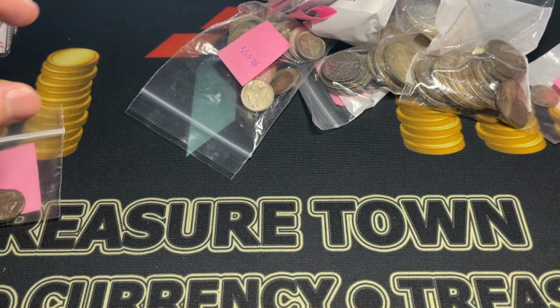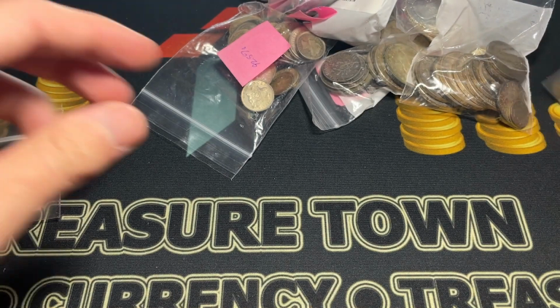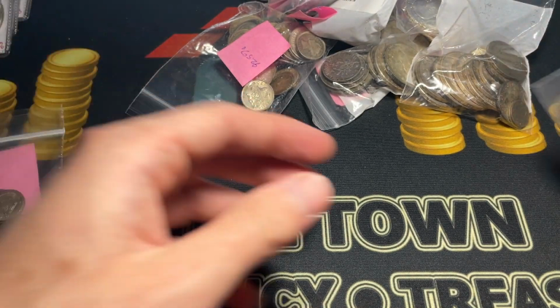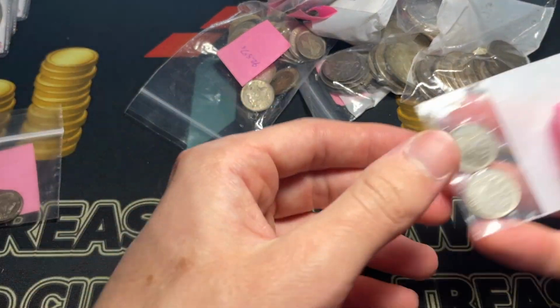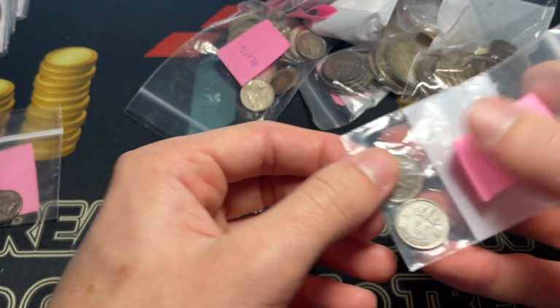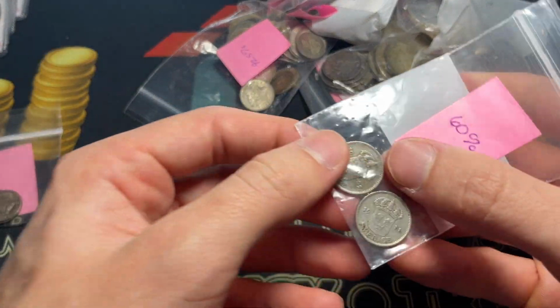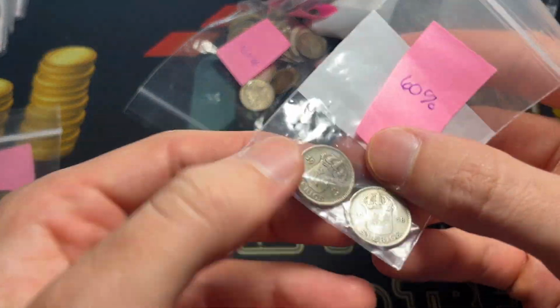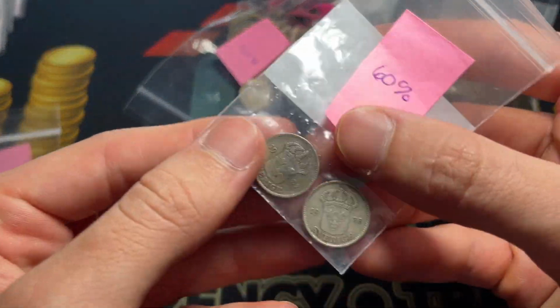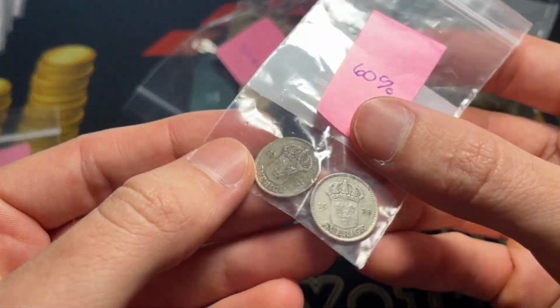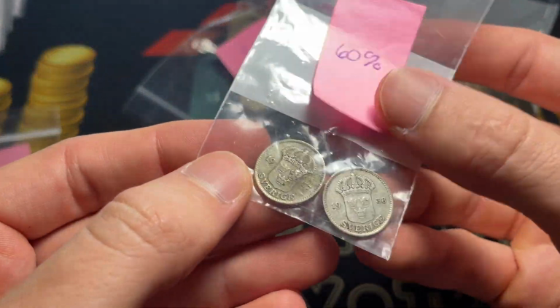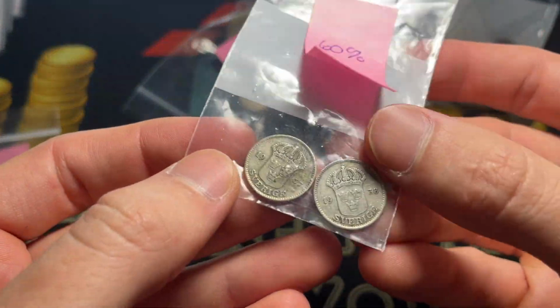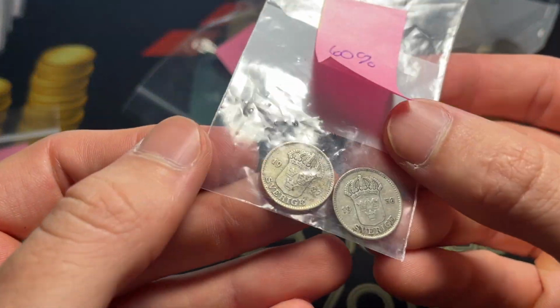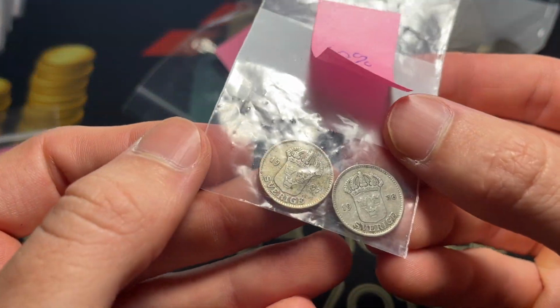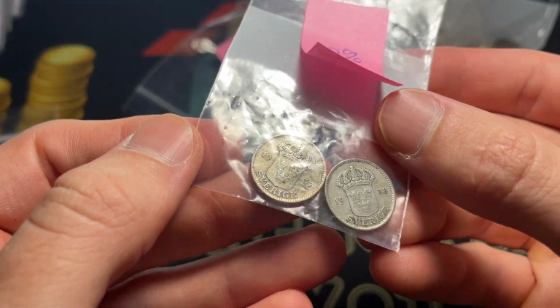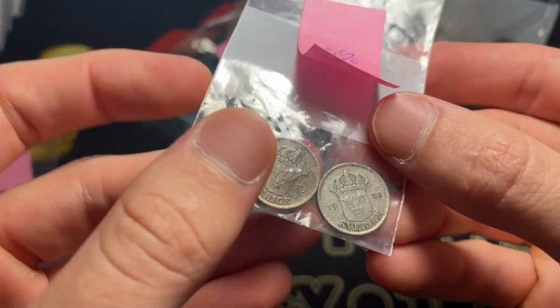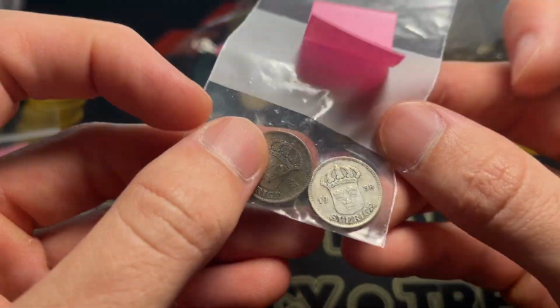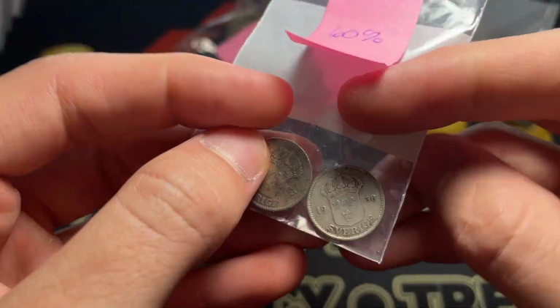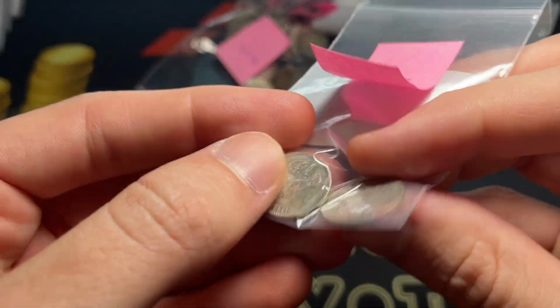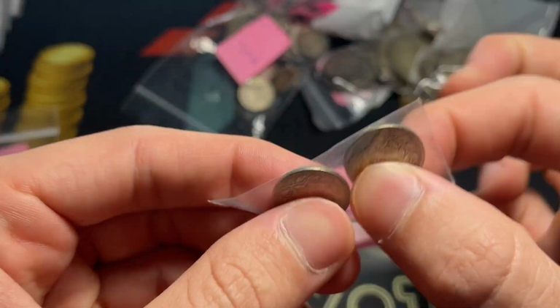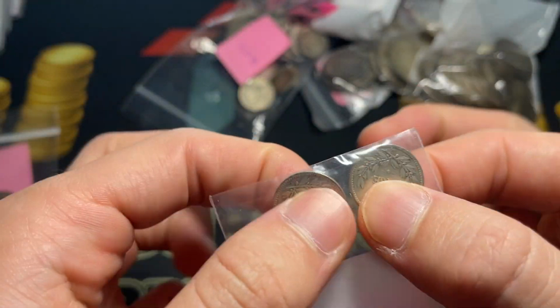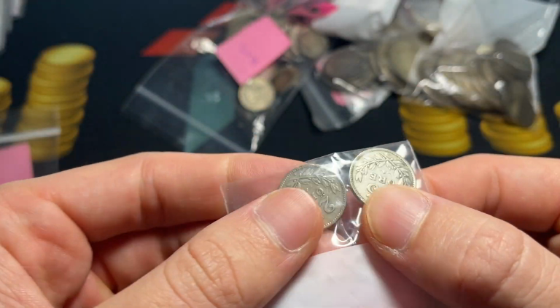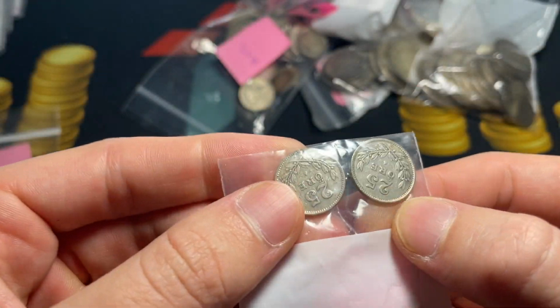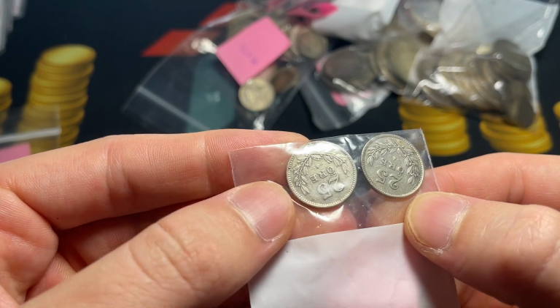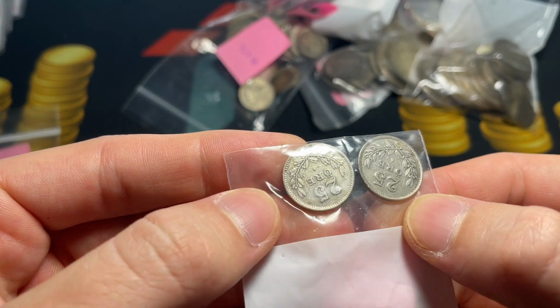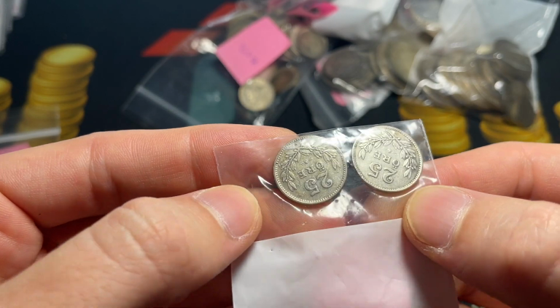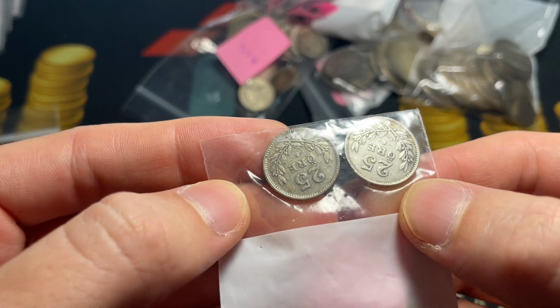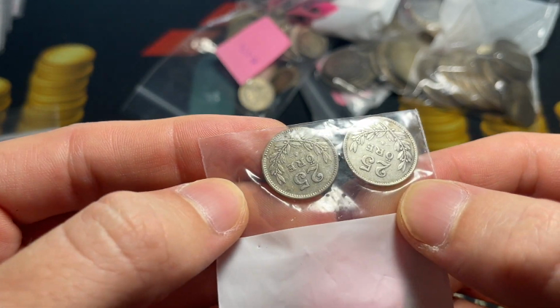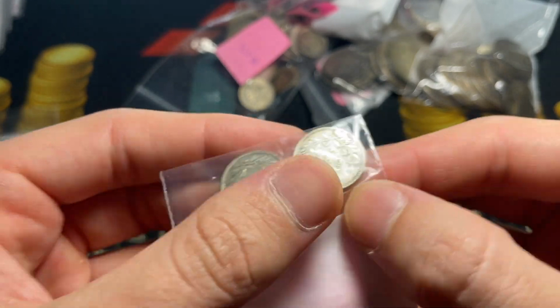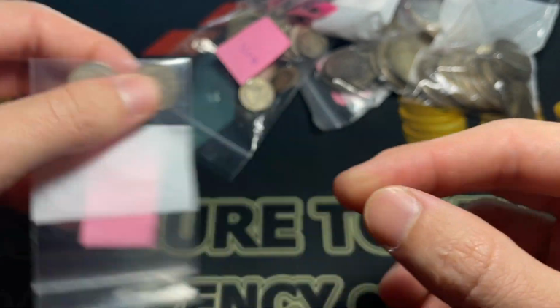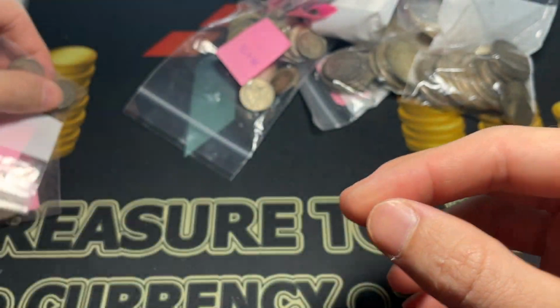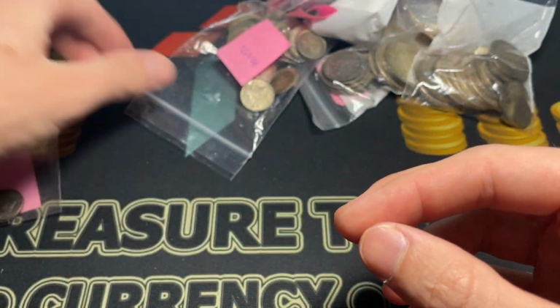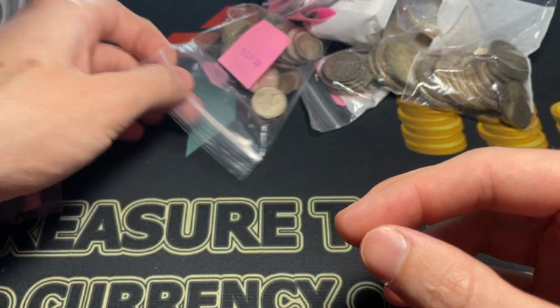We've got one or two coins that are 60% silver from Sweden, 1937 and '38, 25 ore items.